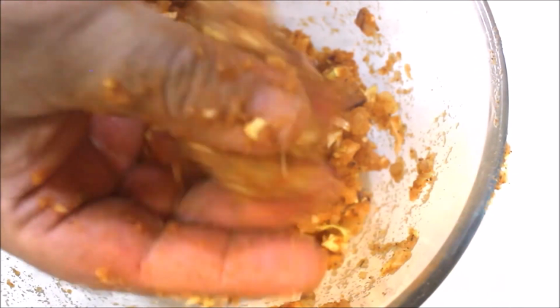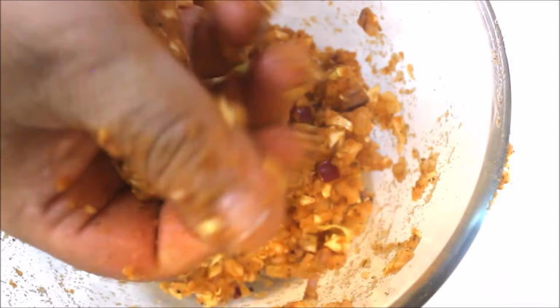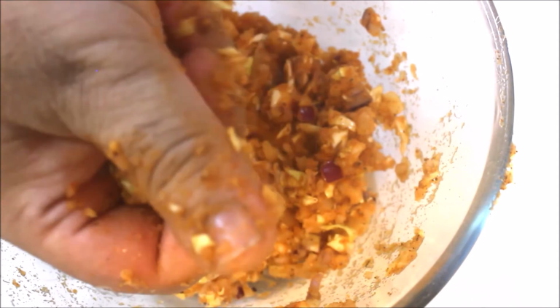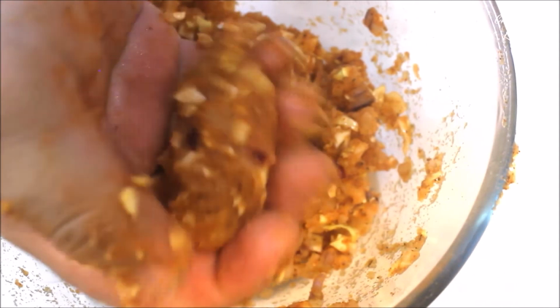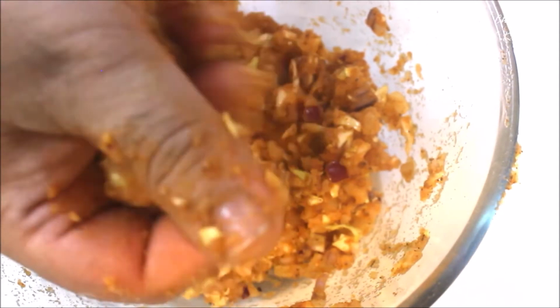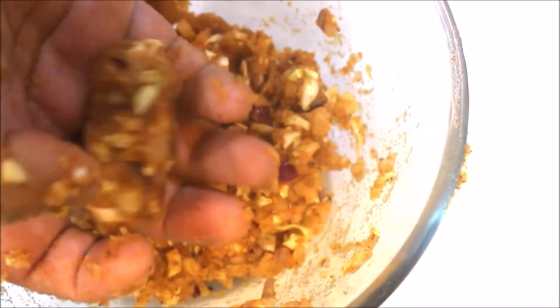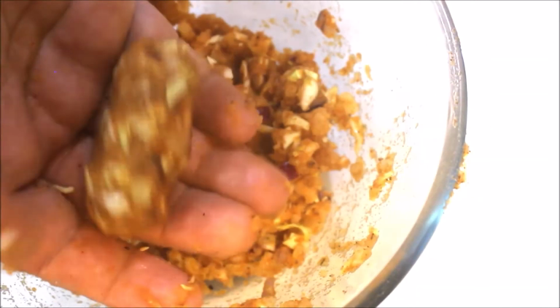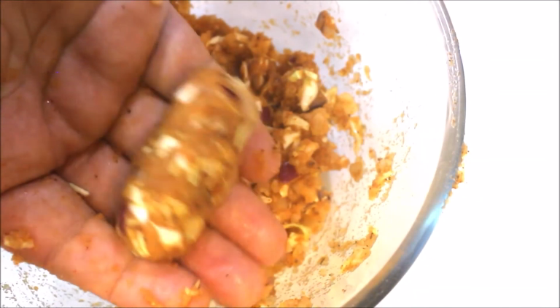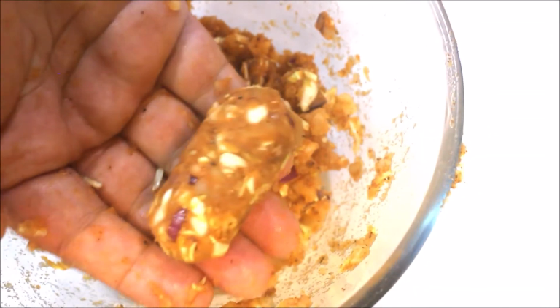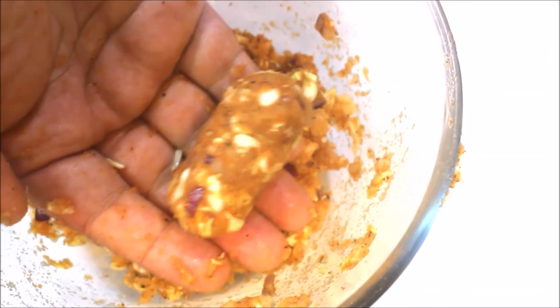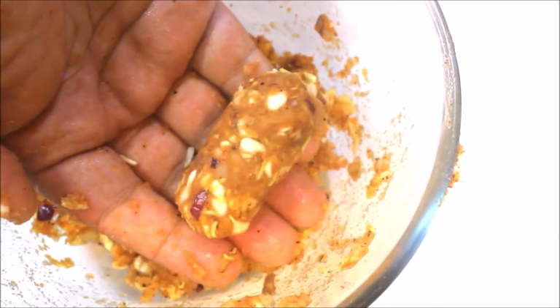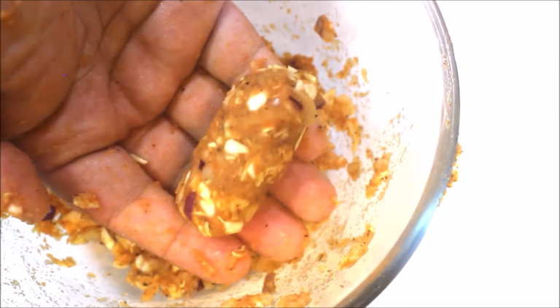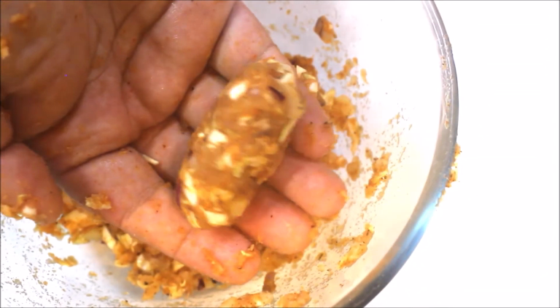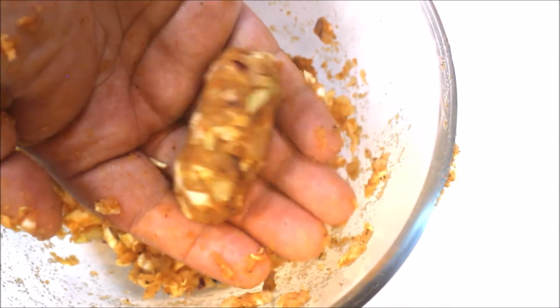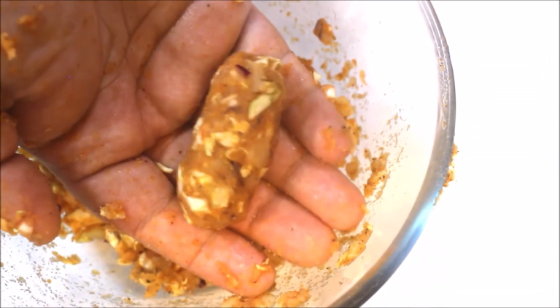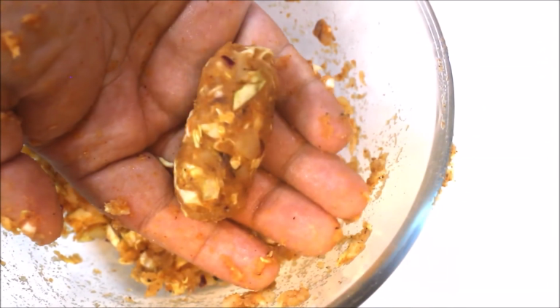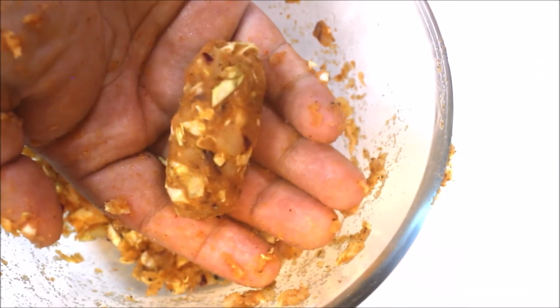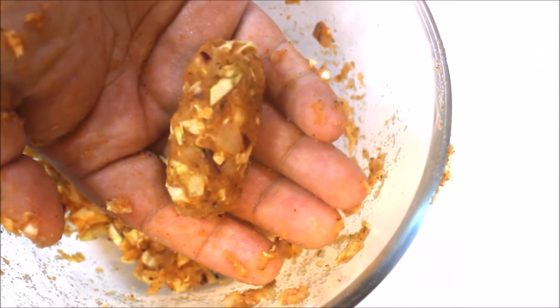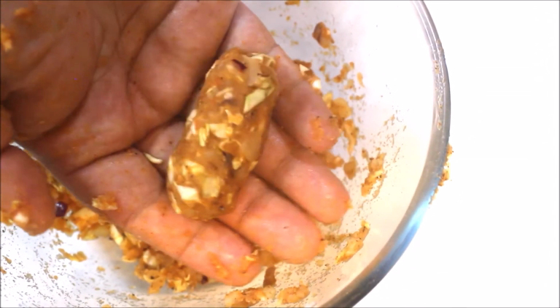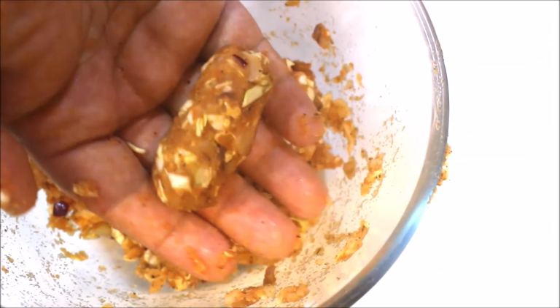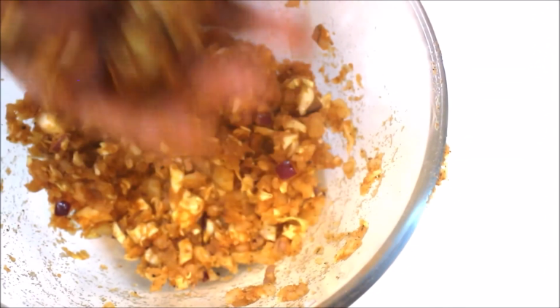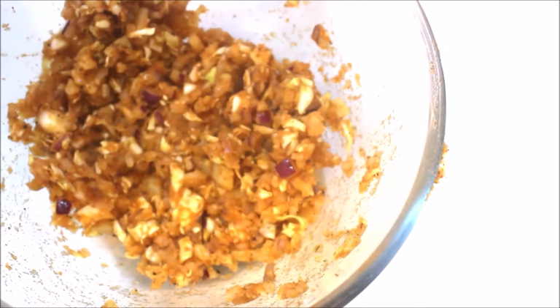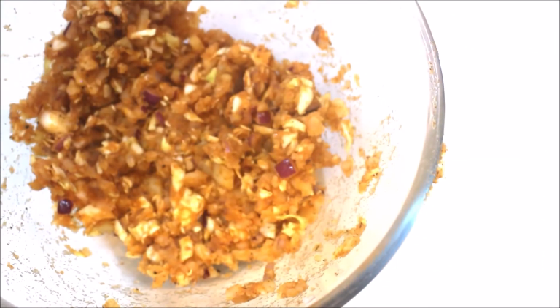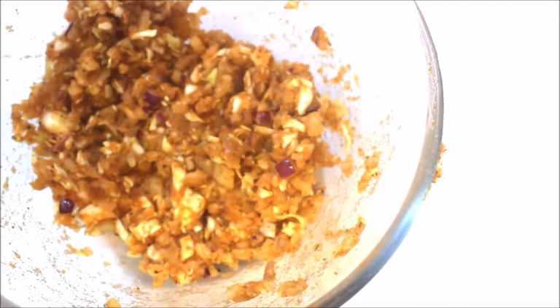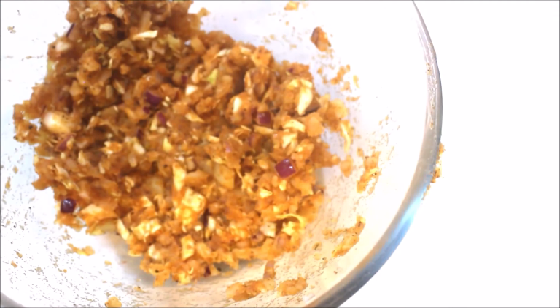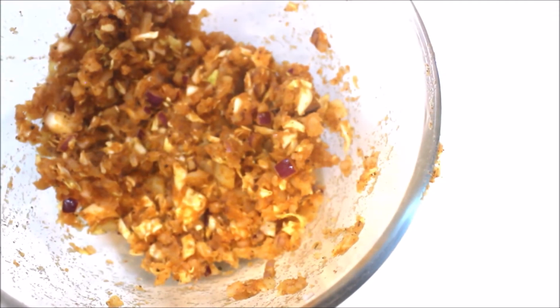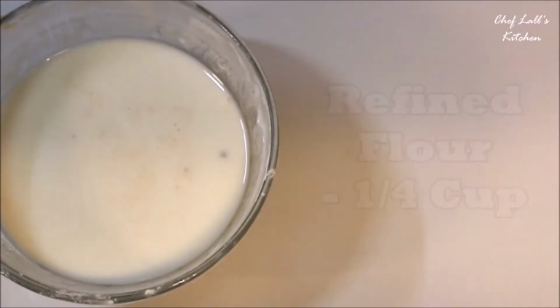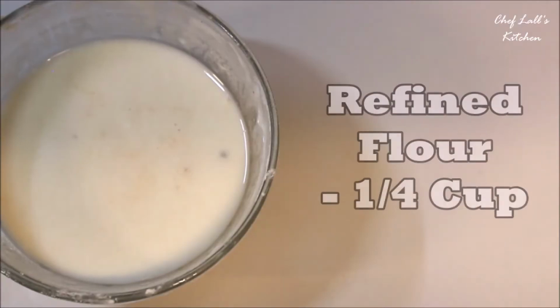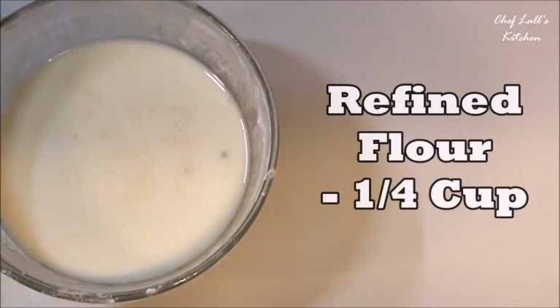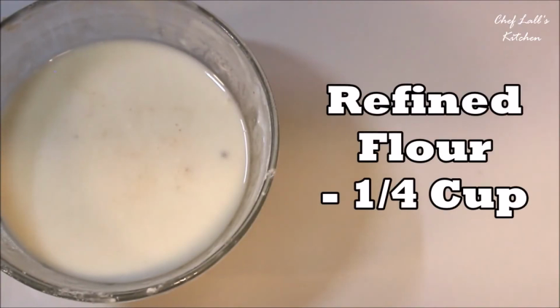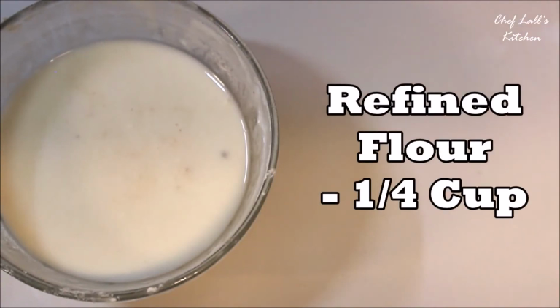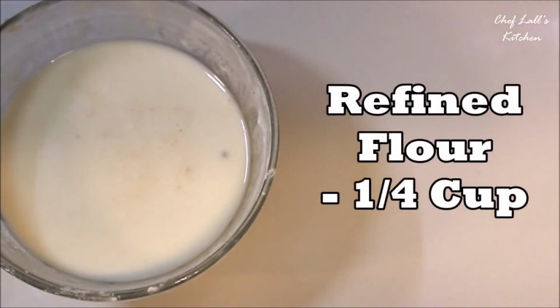You can shape it like a tikki, a small ball, or cylindrical — just like this. Once it's done, similarly make some more.